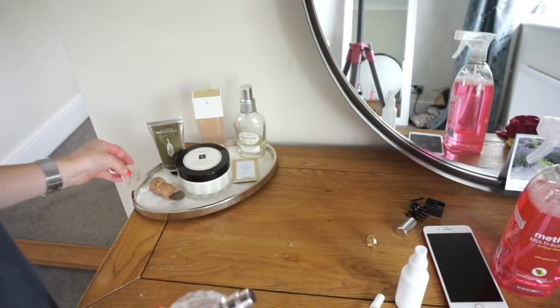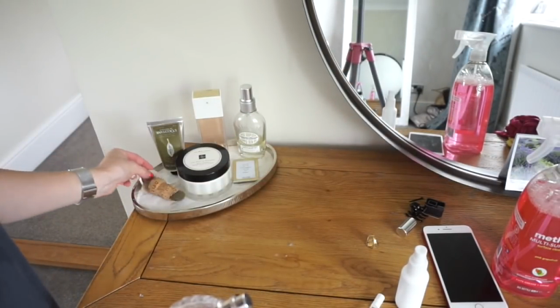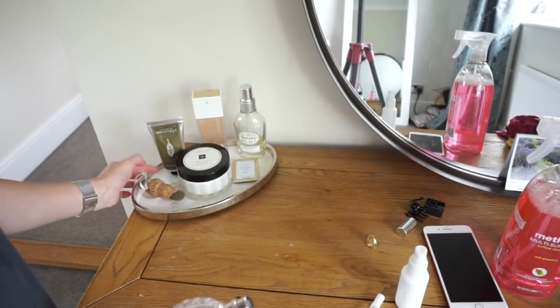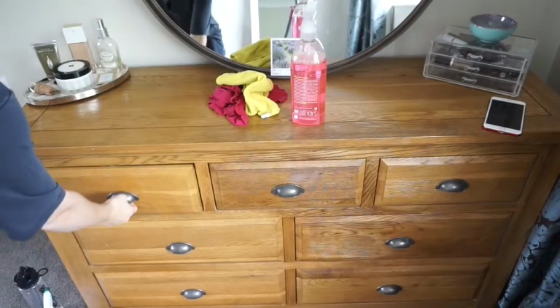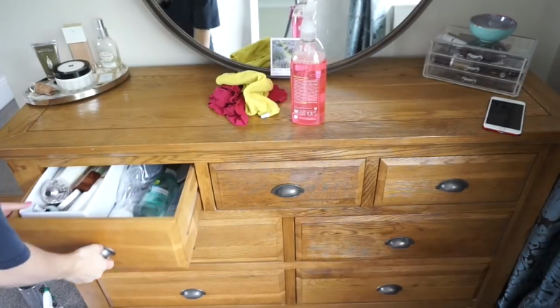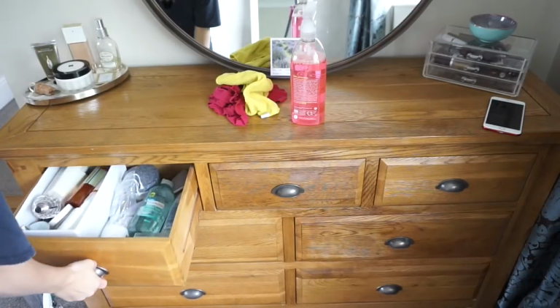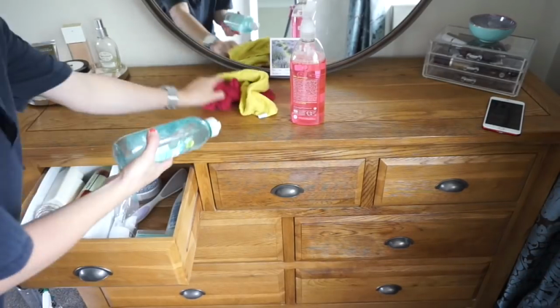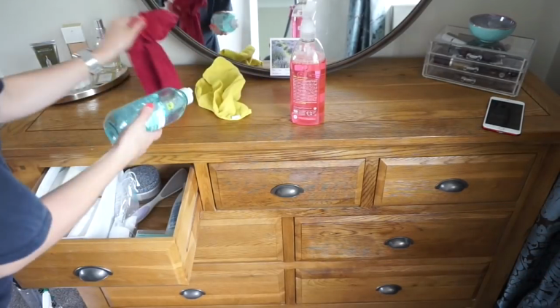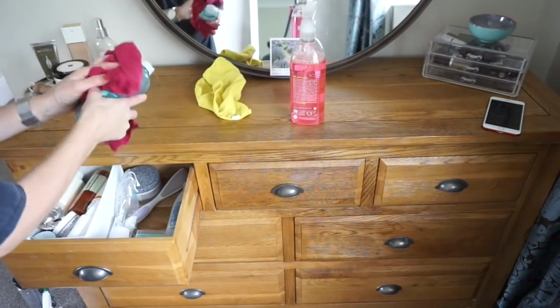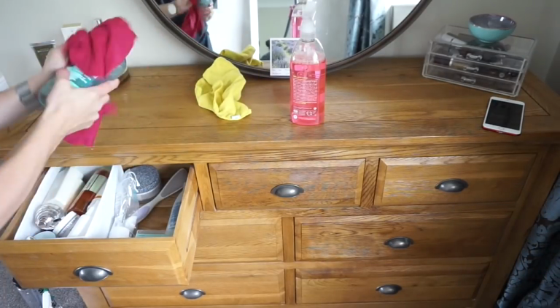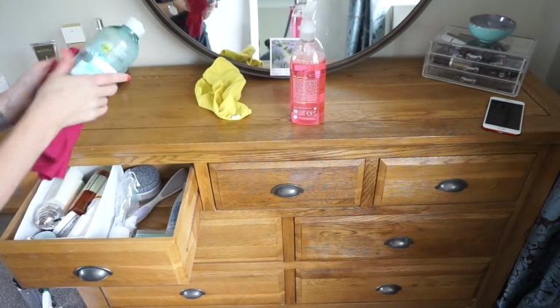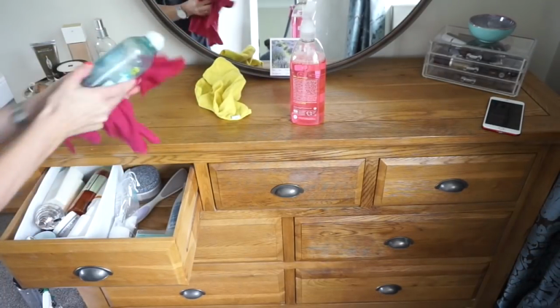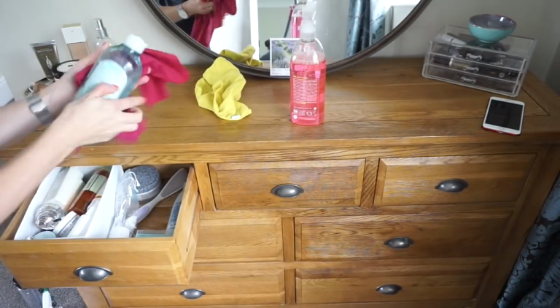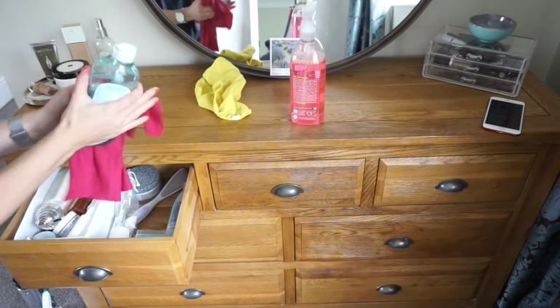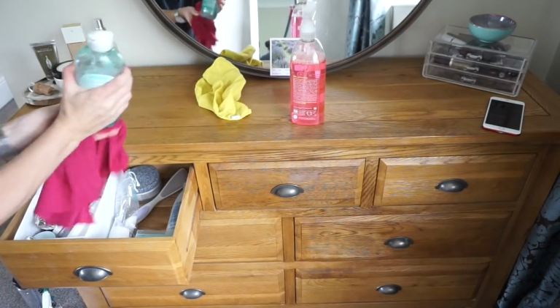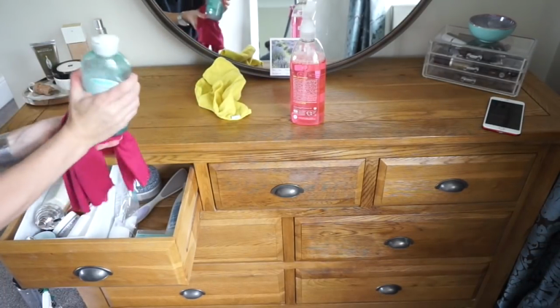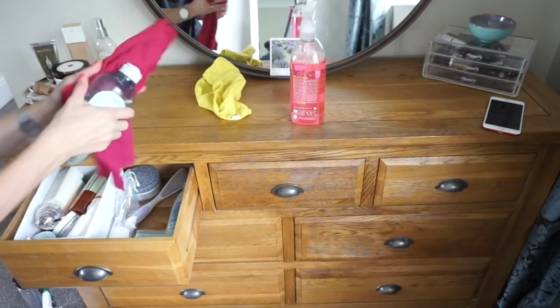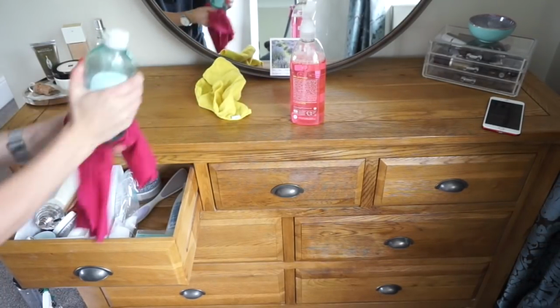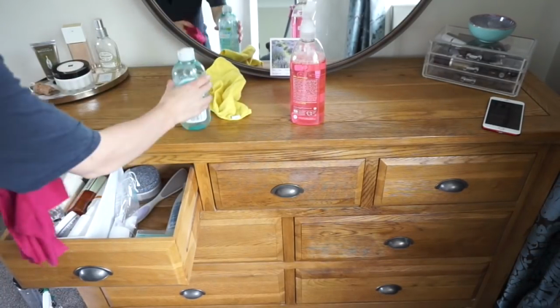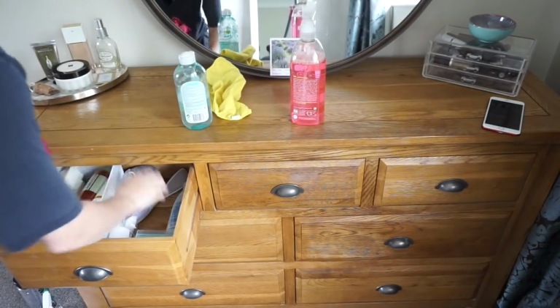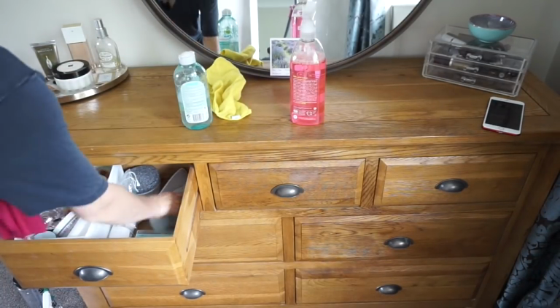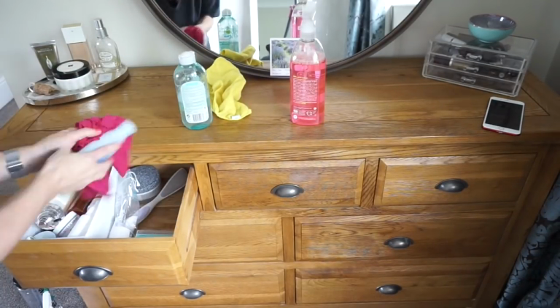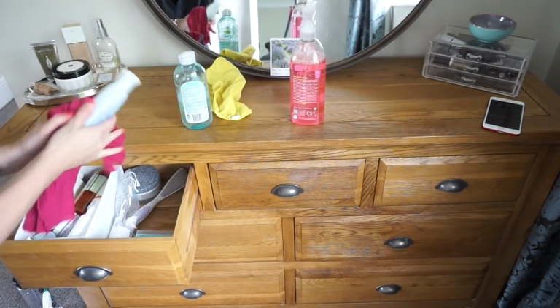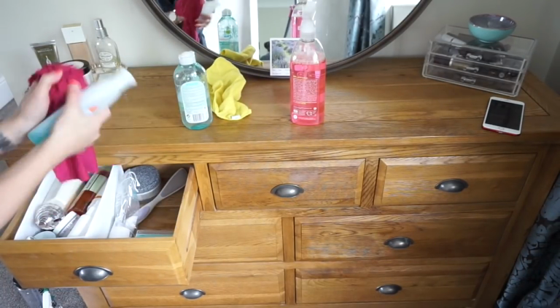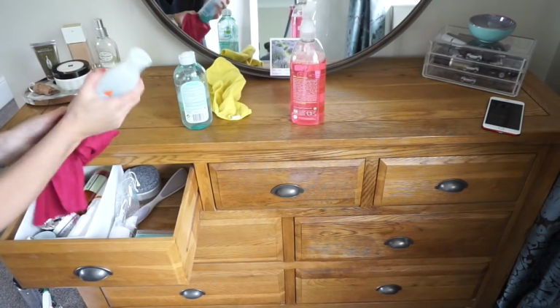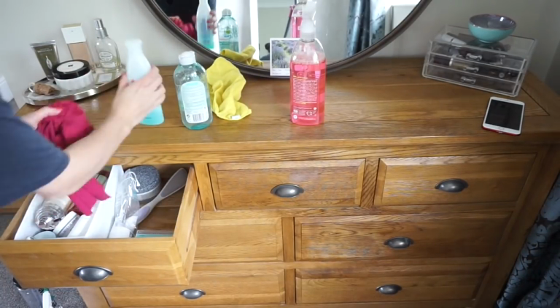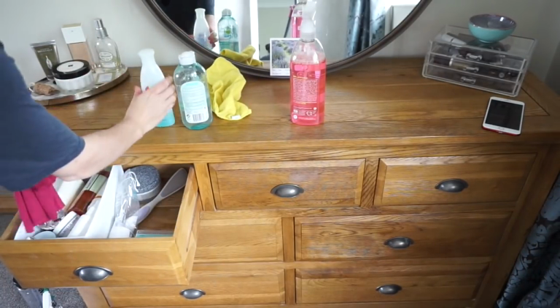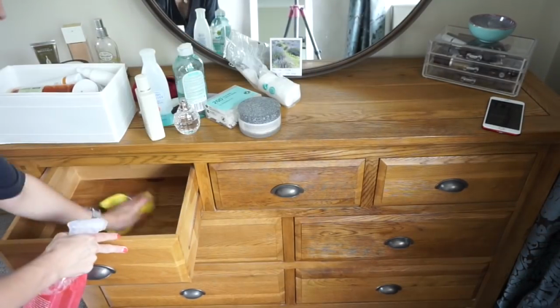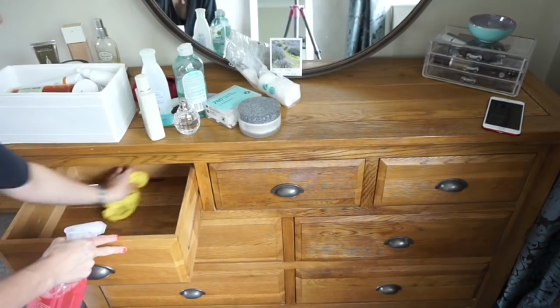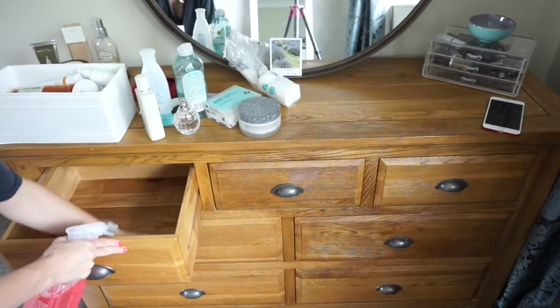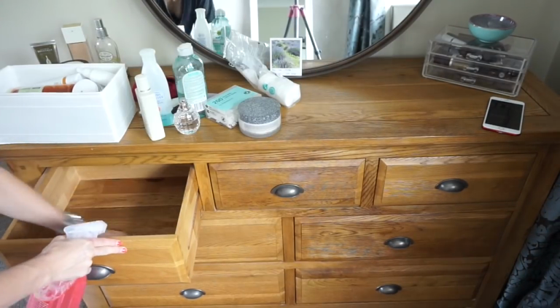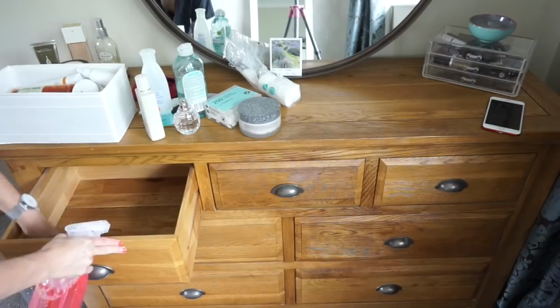I then do the exact same to all of my drawers — give everything a wipe down, clean out the inside, and put everything back.